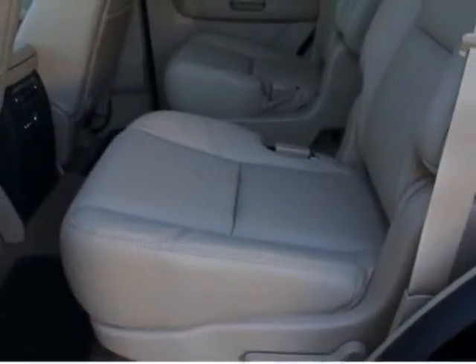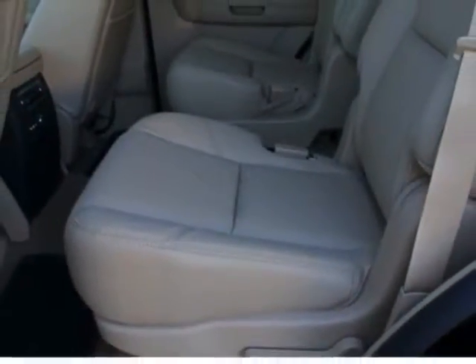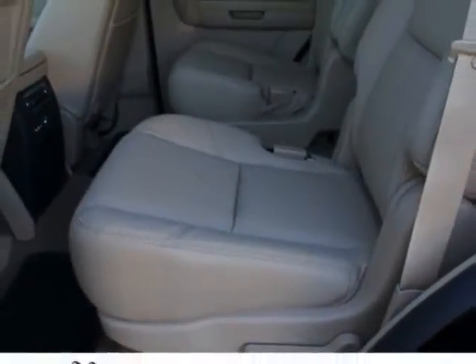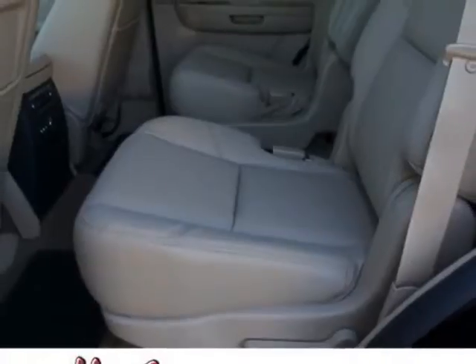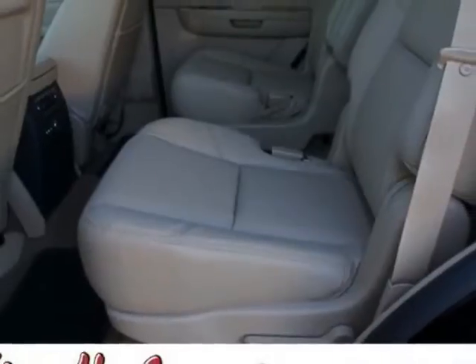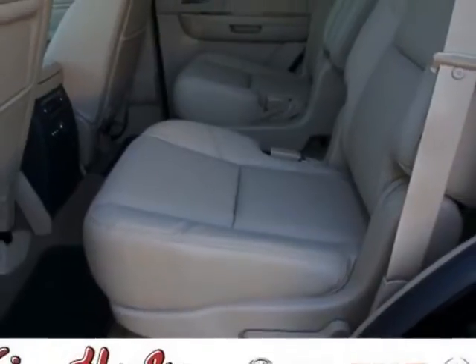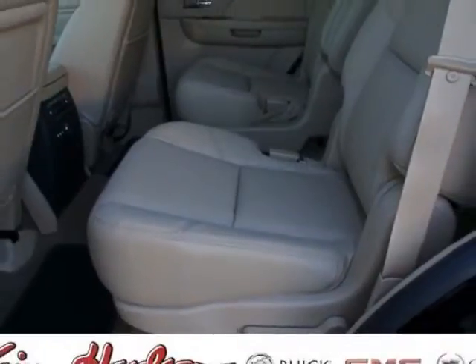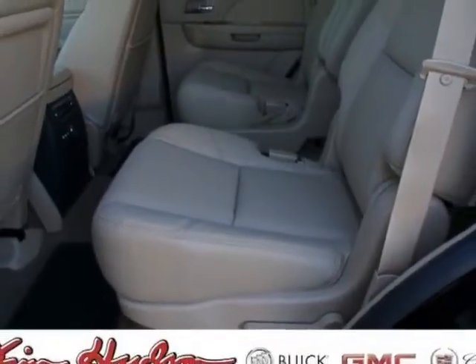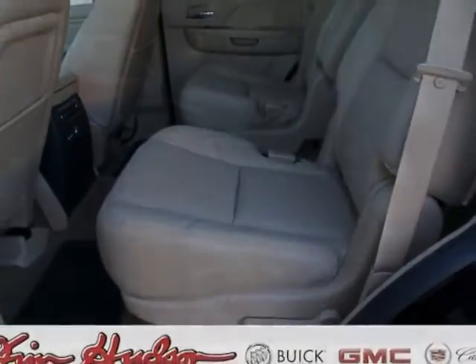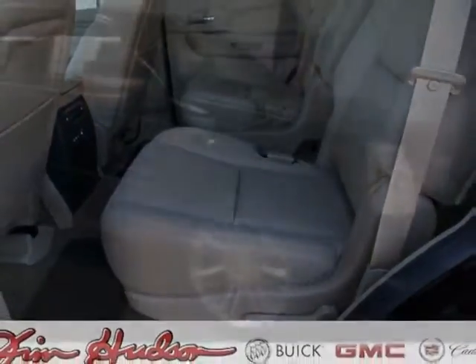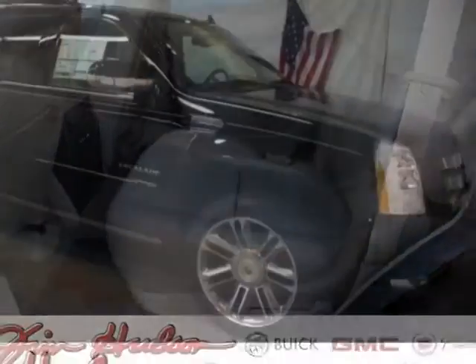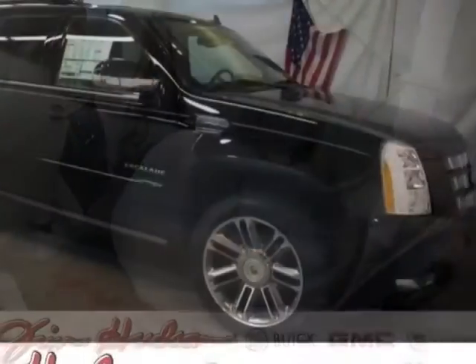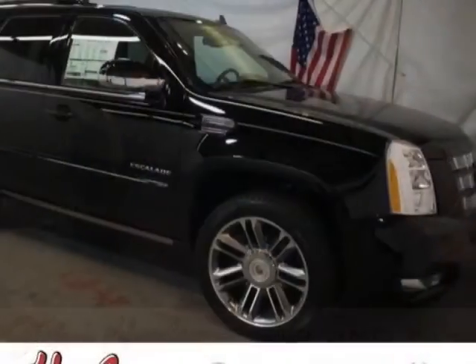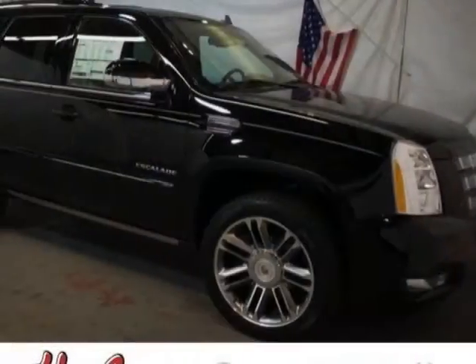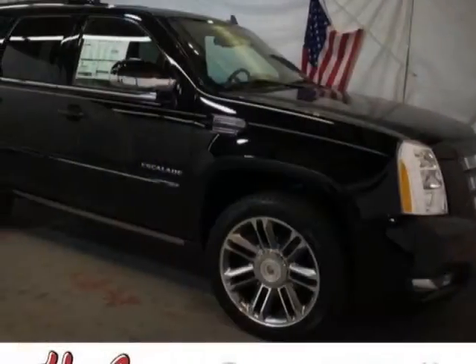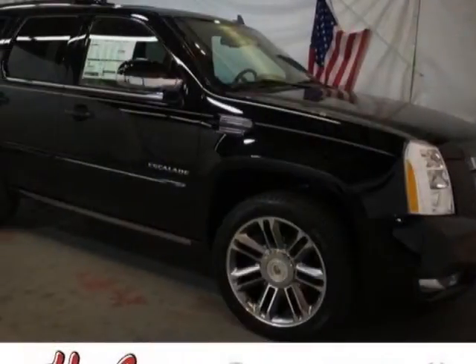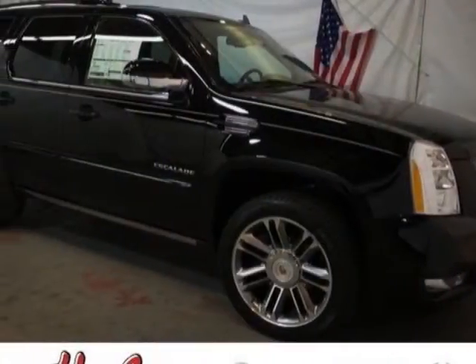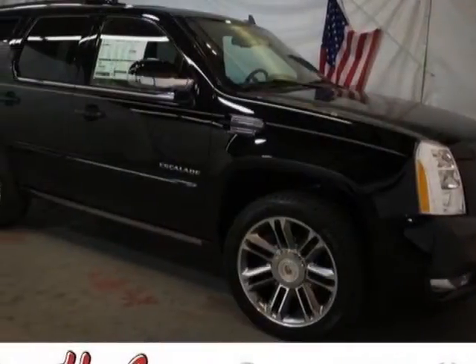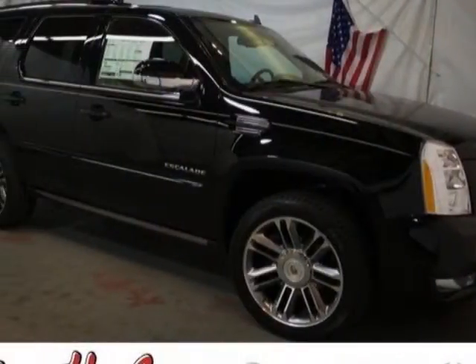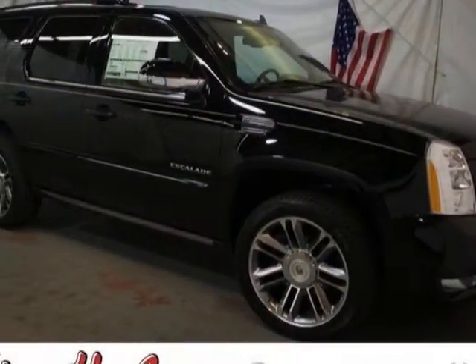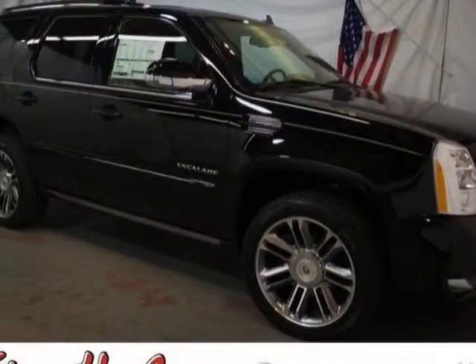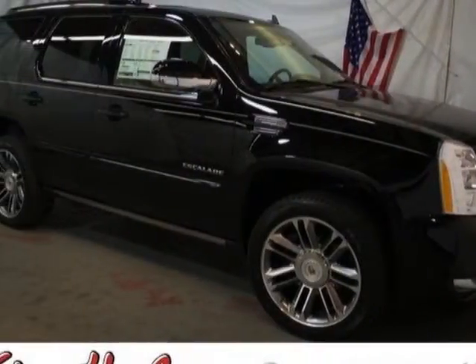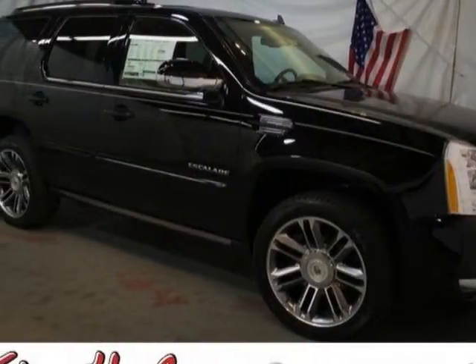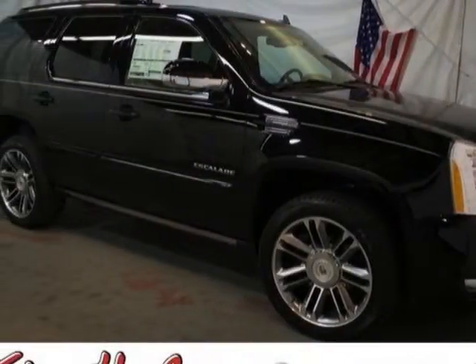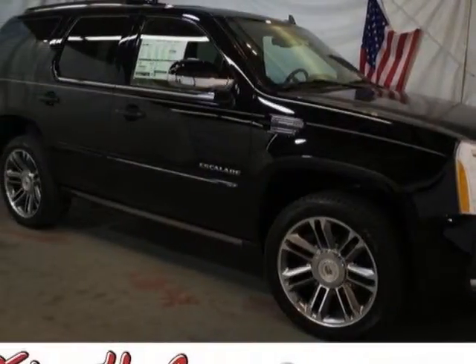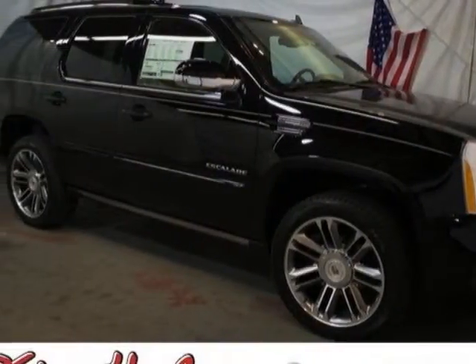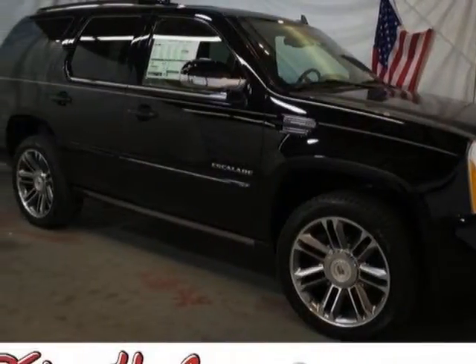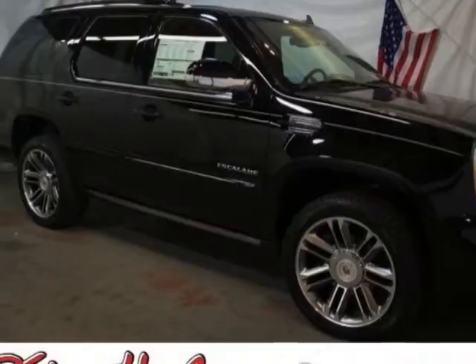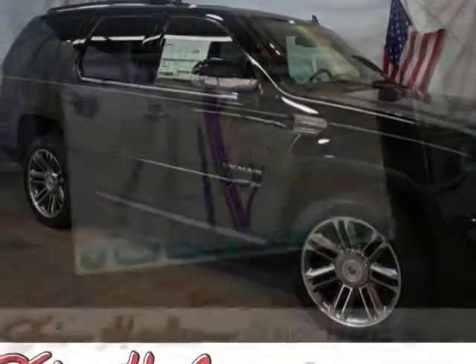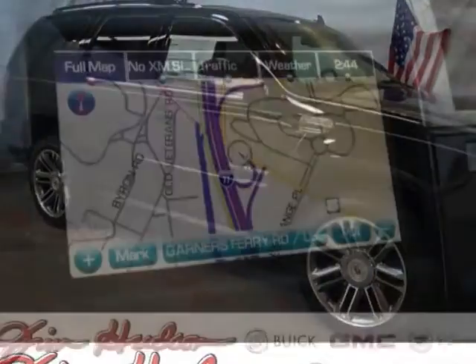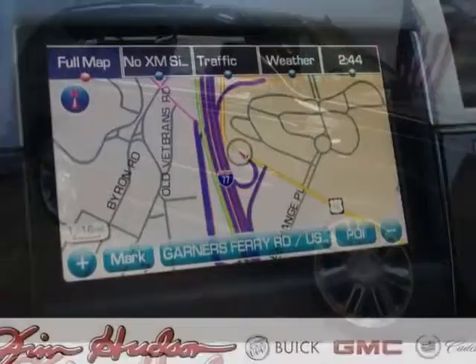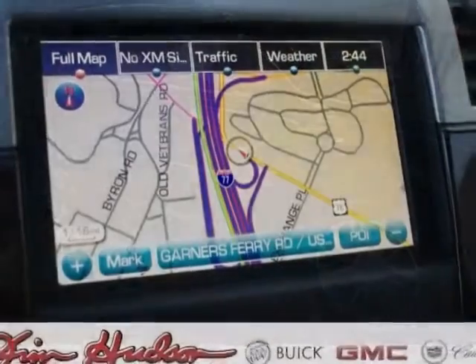This Escalade boasts a 6.2-liter engine and has a 6-speed automatic transmission.